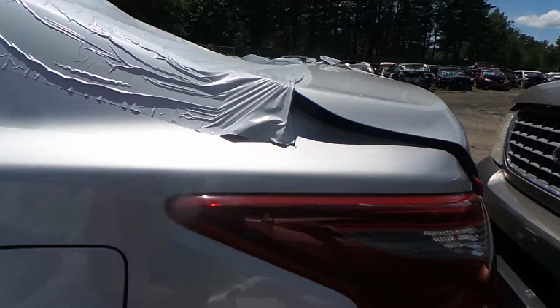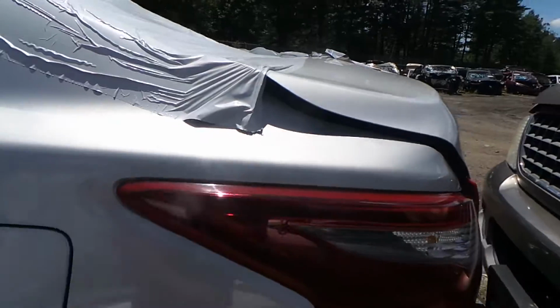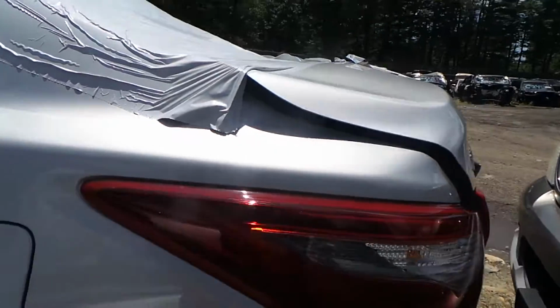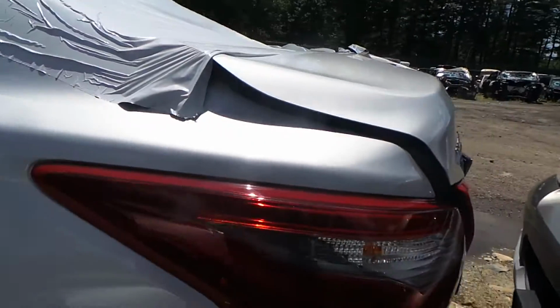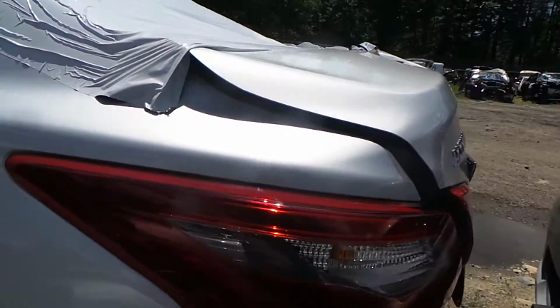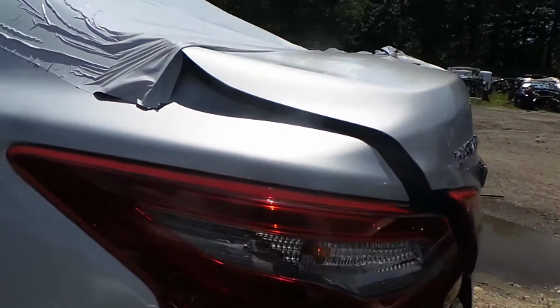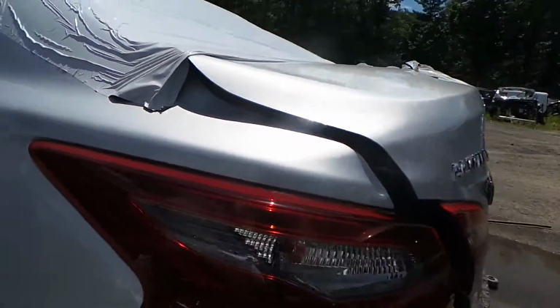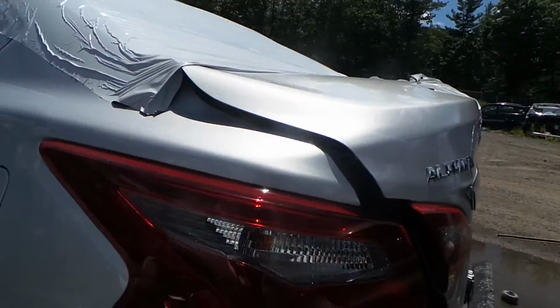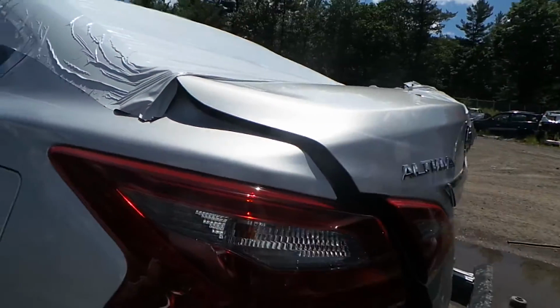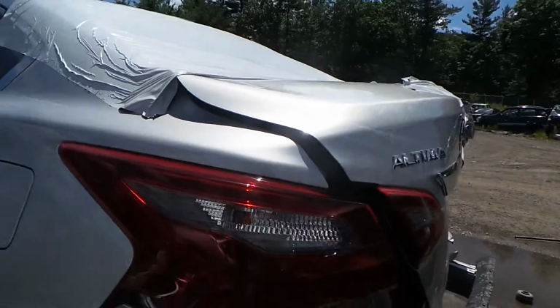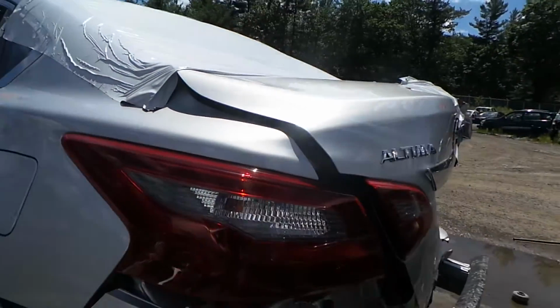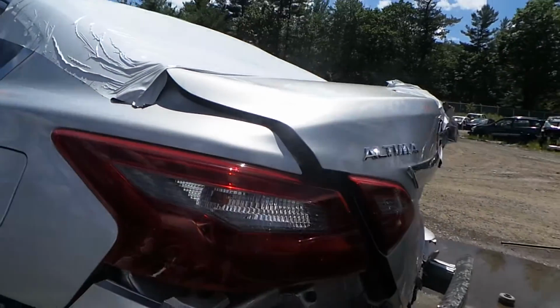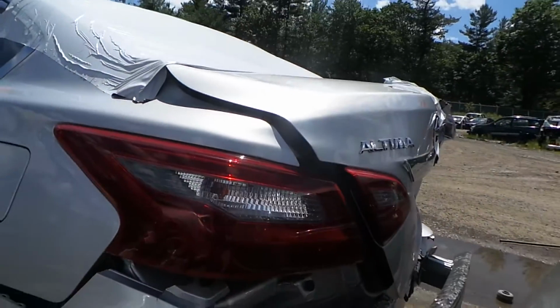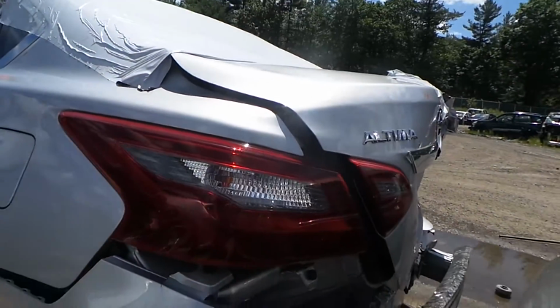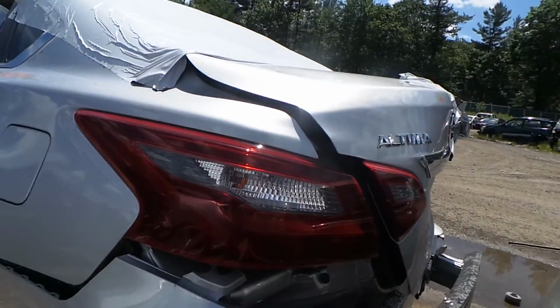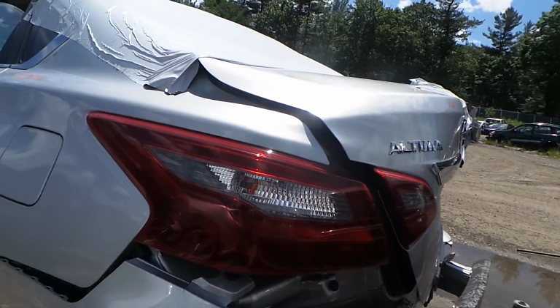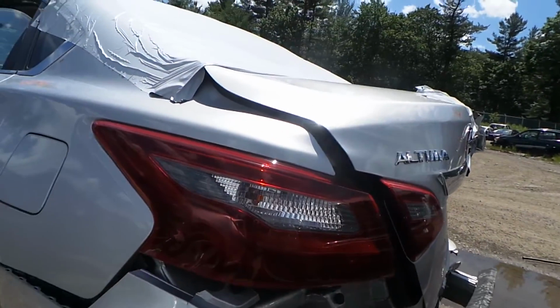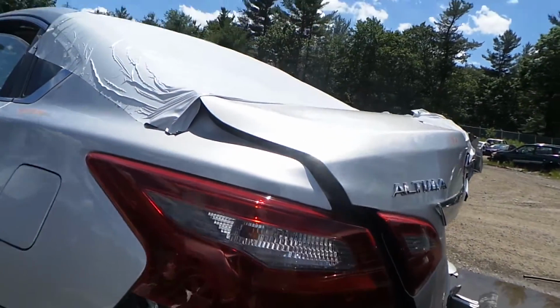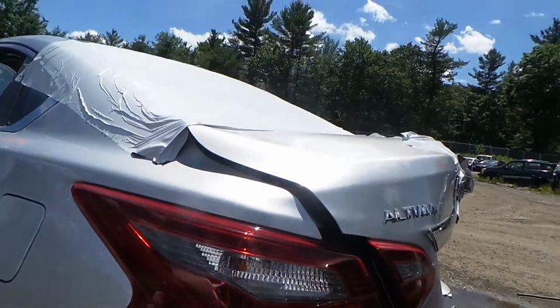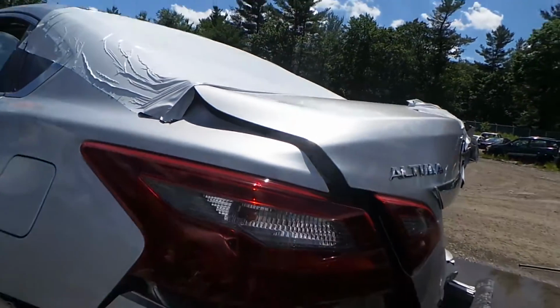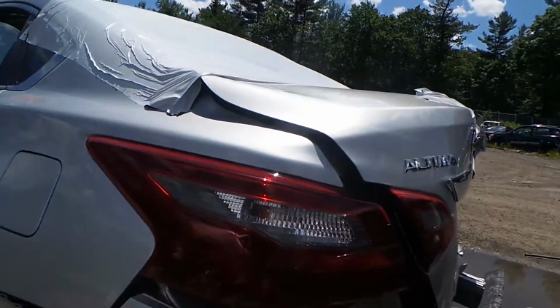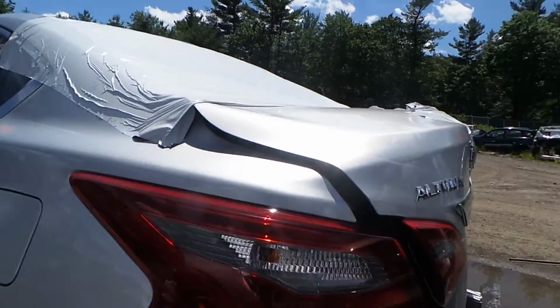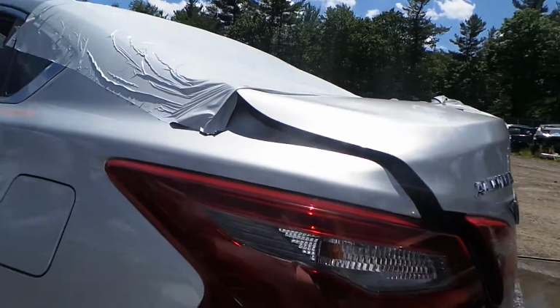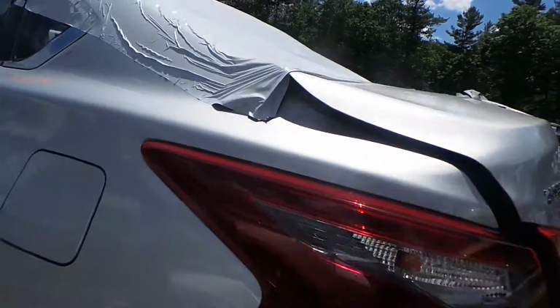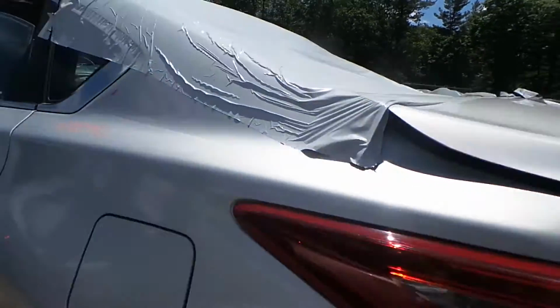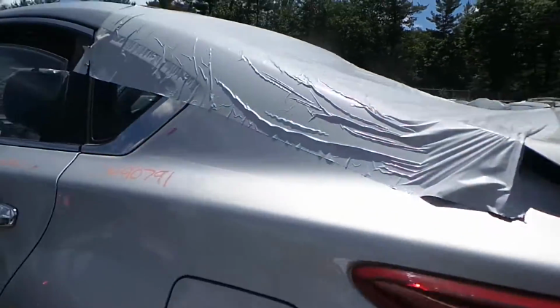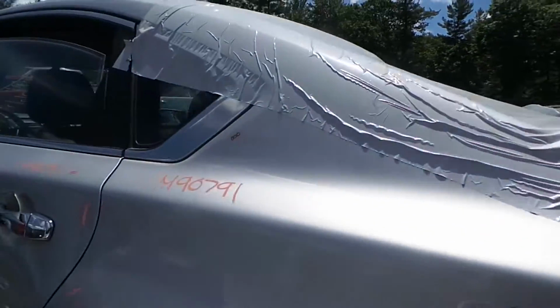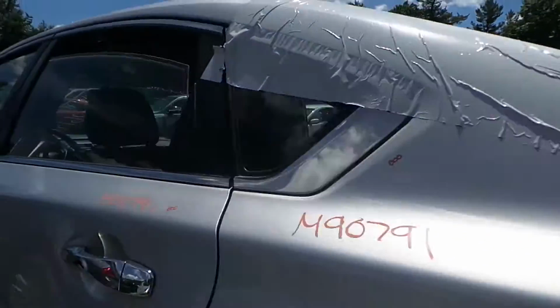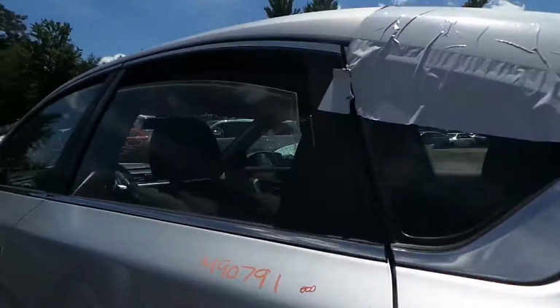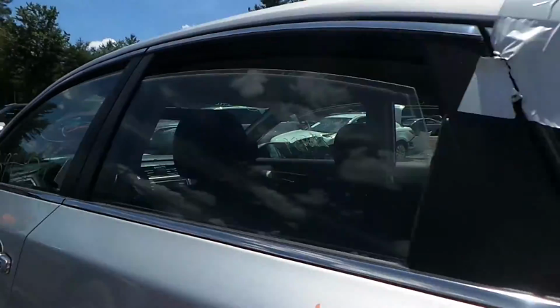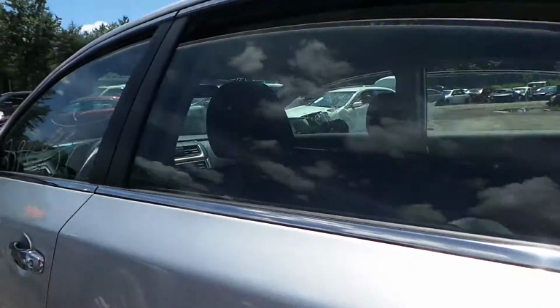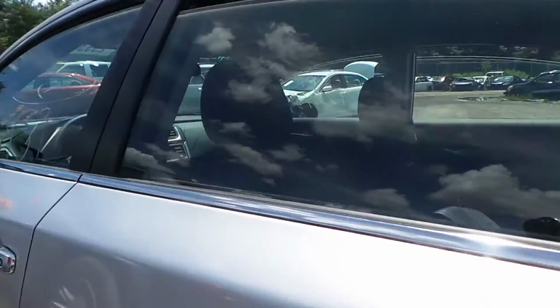You've got one taillight on the left here that may be in good shape. We'll have to double check that for you.